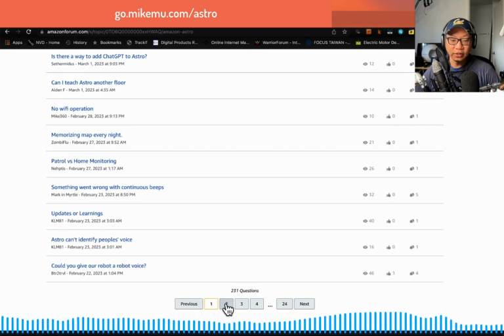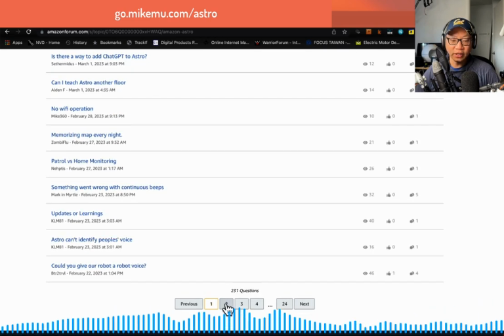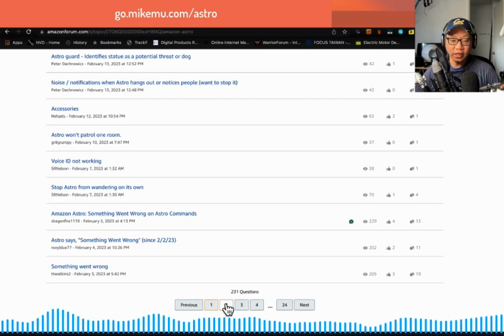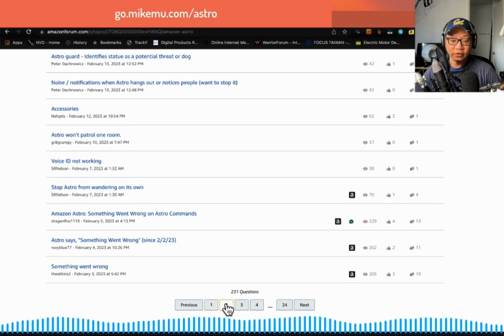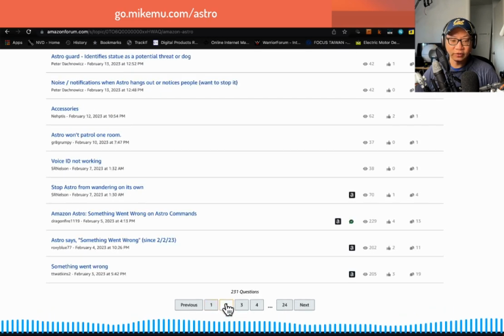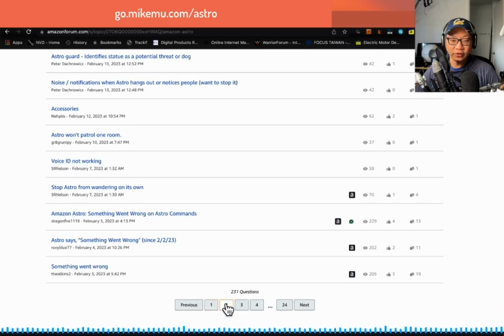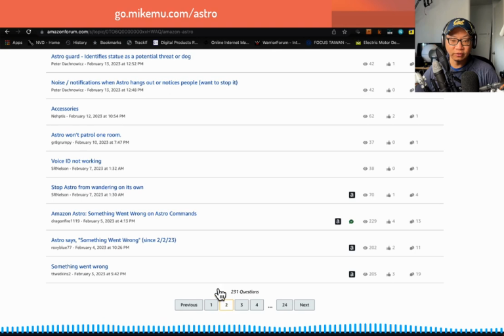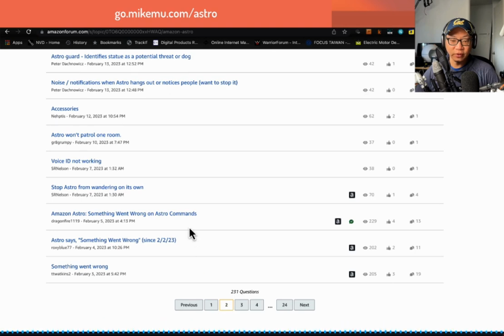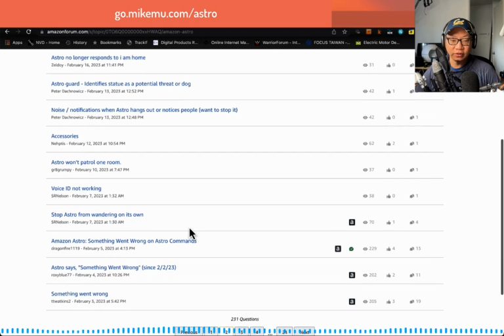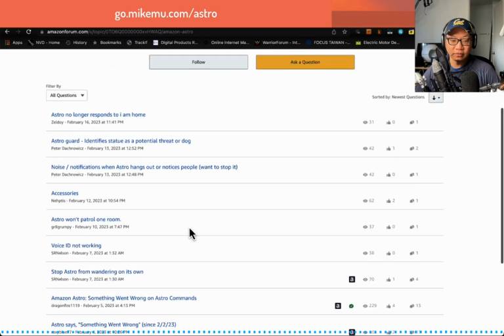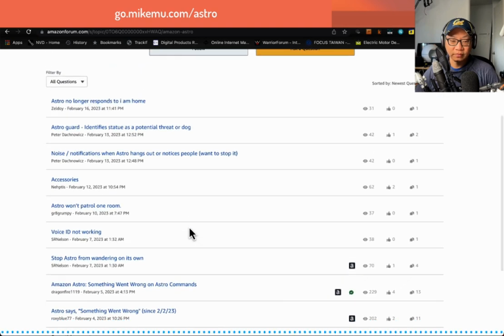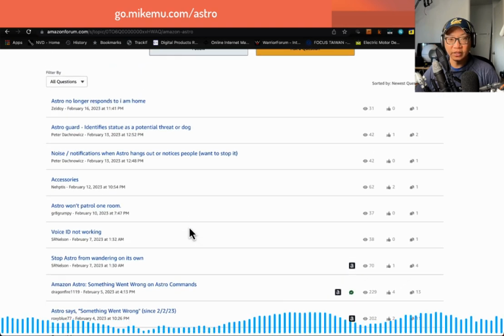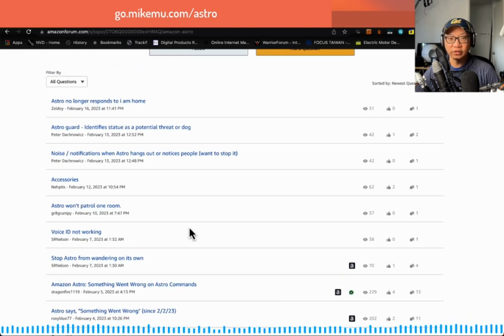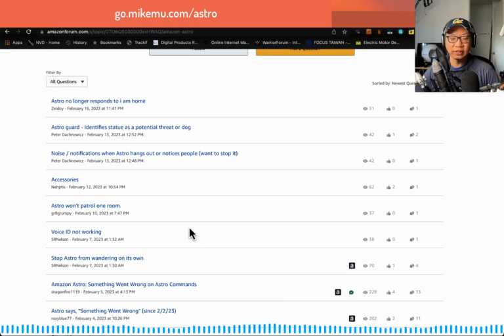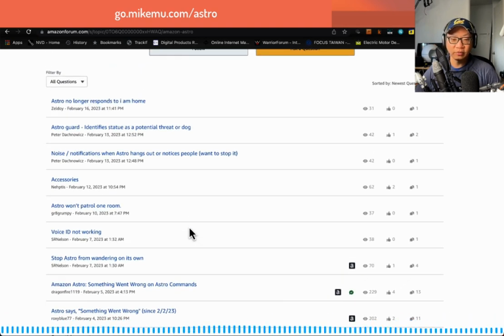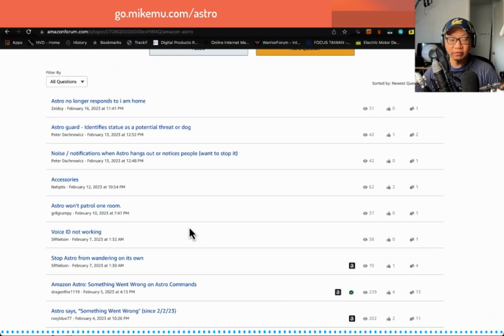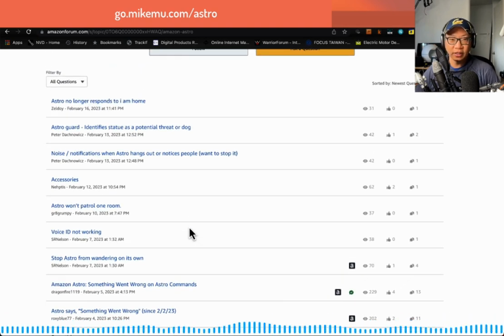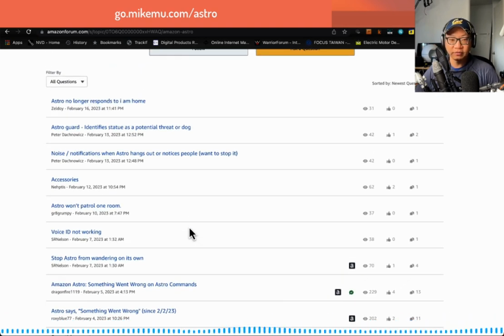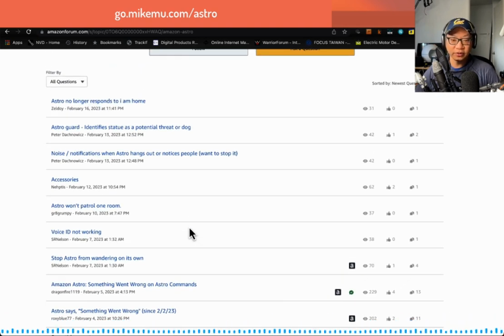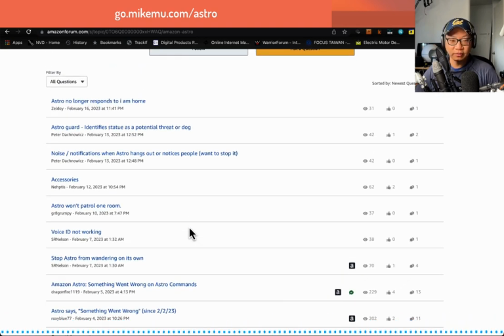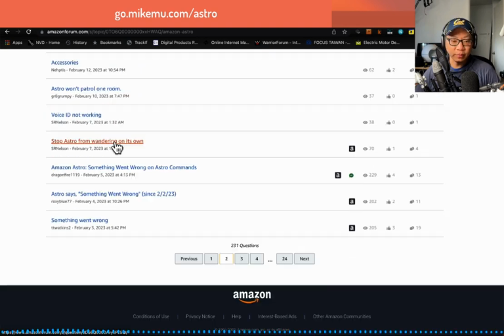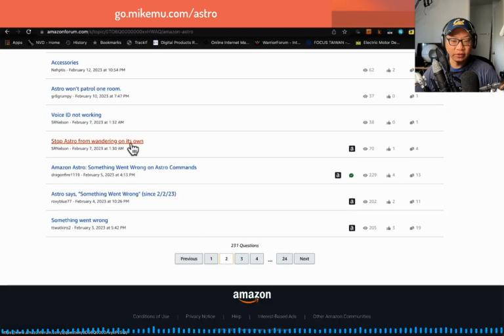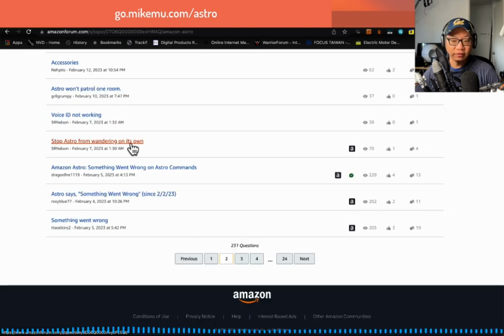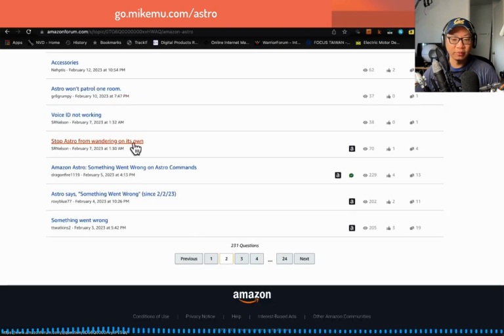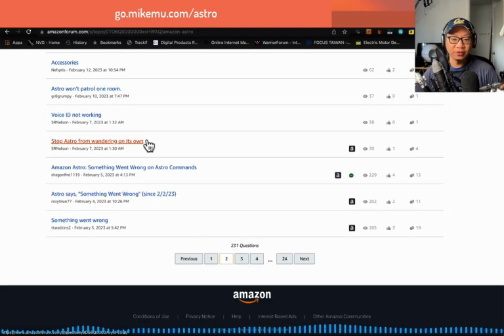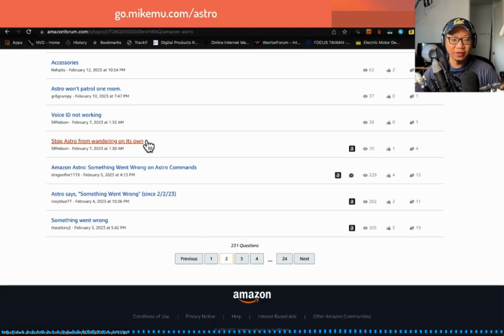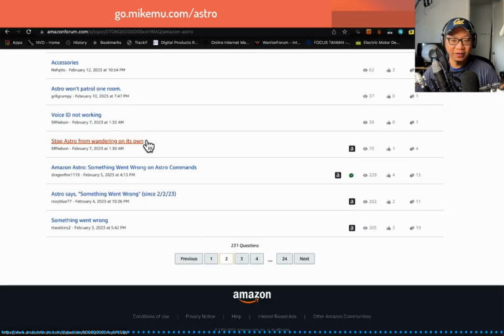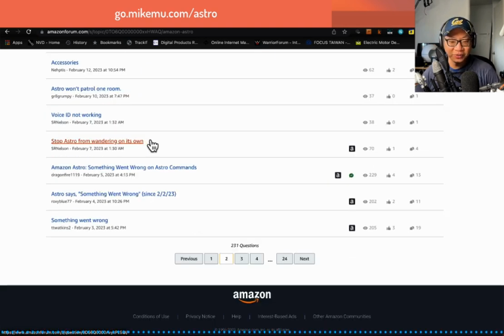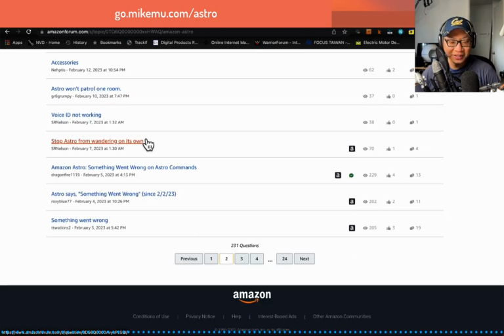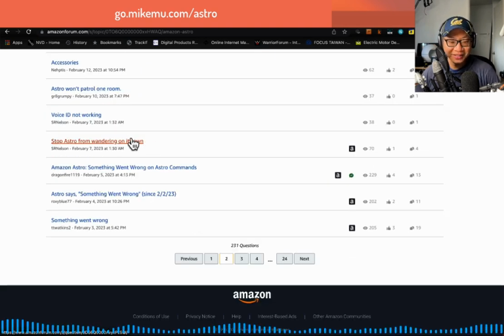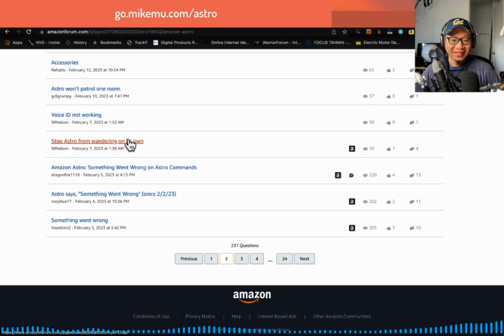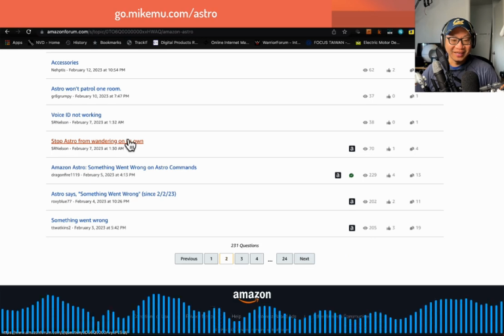You can change Astro's voice, but it's just basically one of the Alexa voices. Stop Astro from wandering — yes, Astro will wander on its own. If you want it to stay on the dock, just turn on do-not-disturb mode.